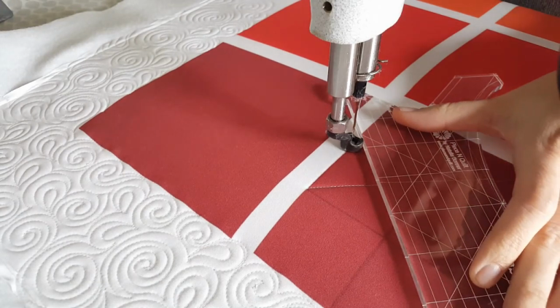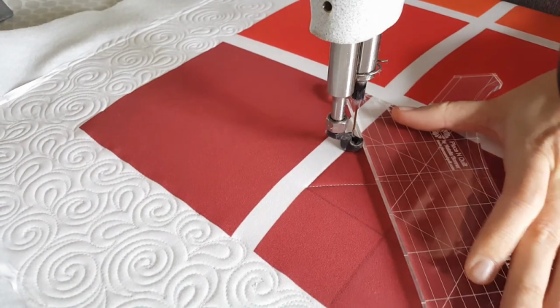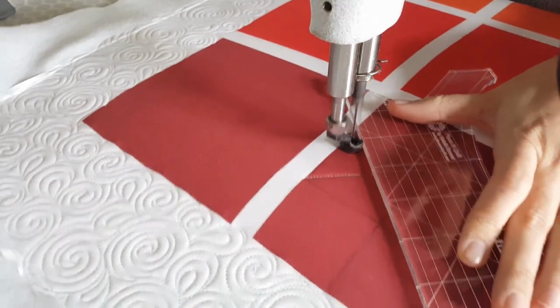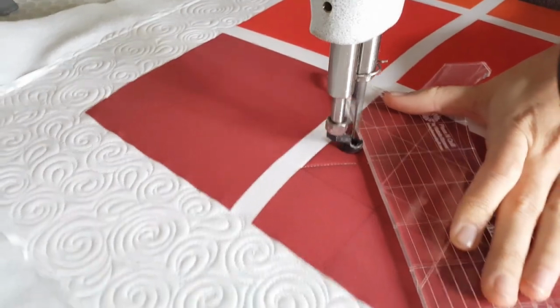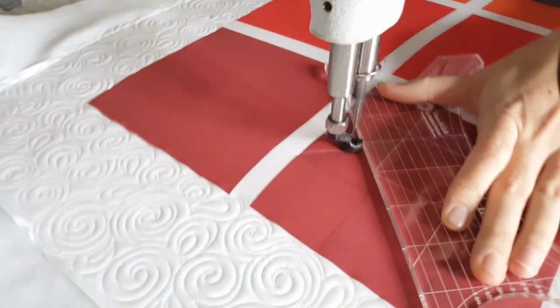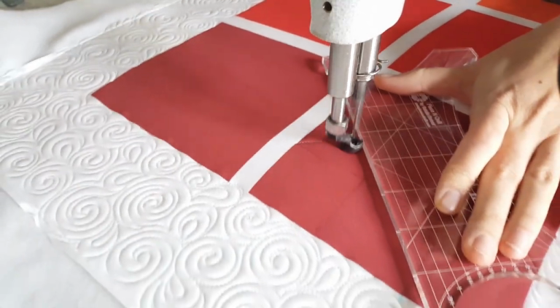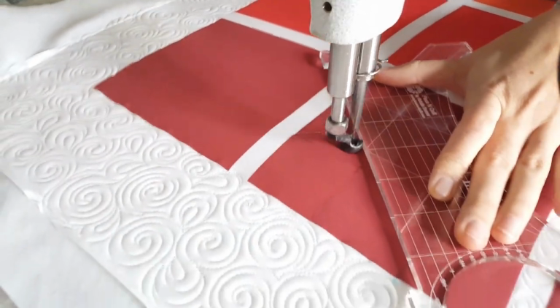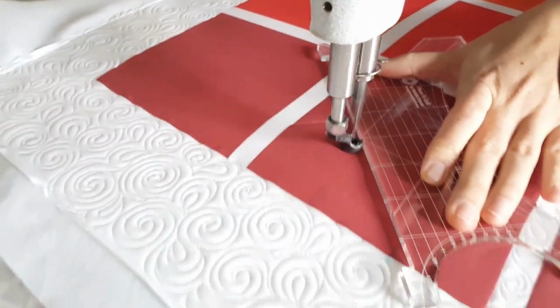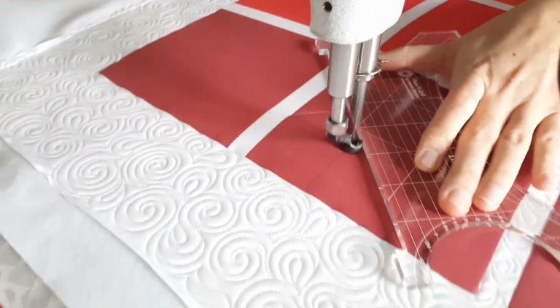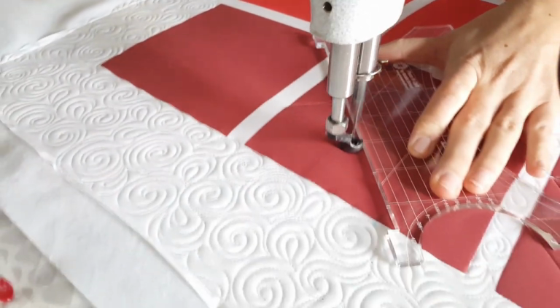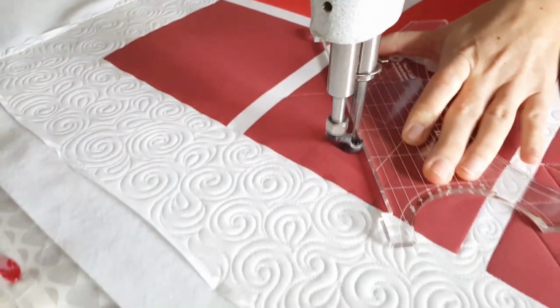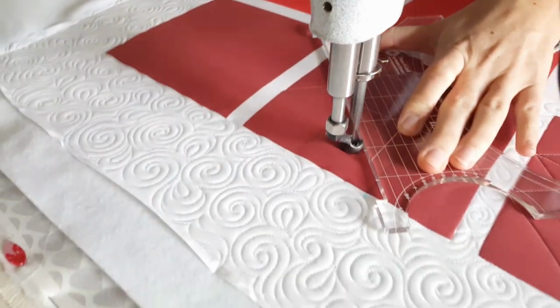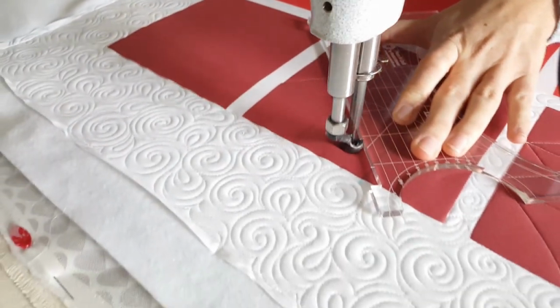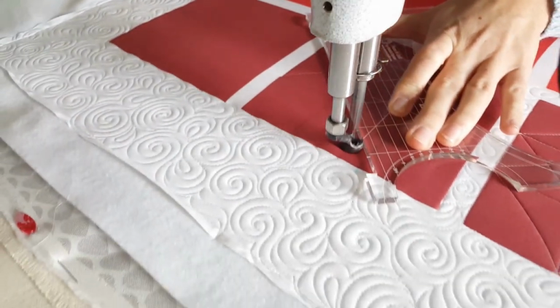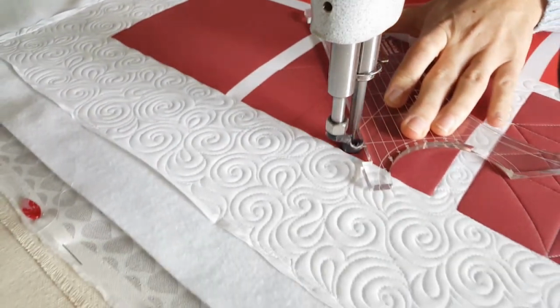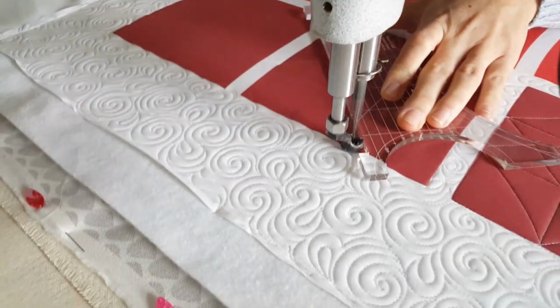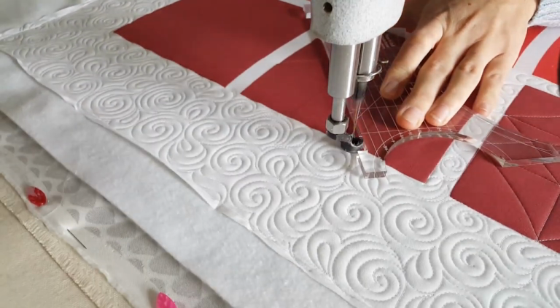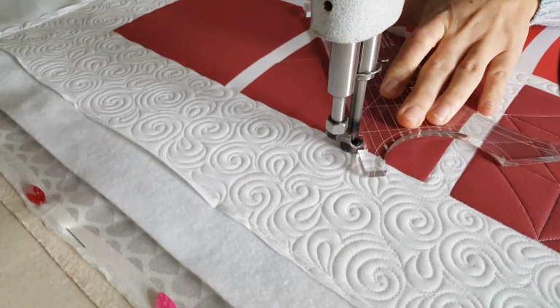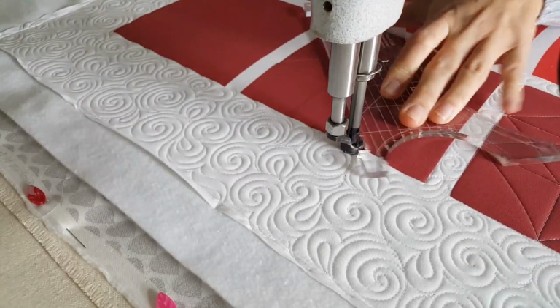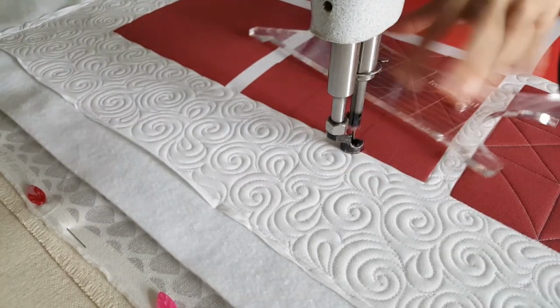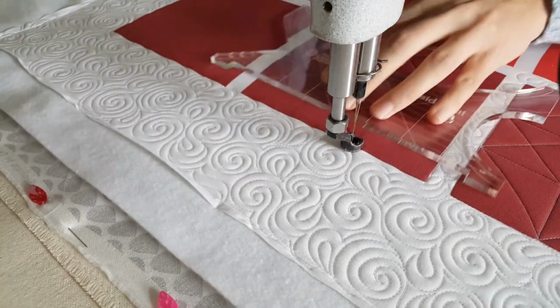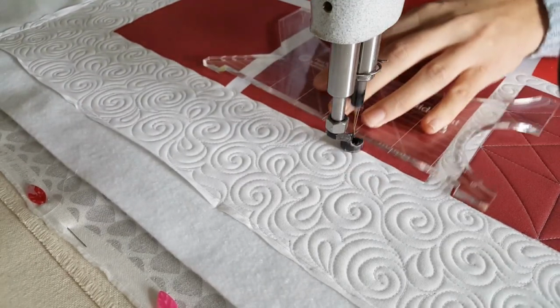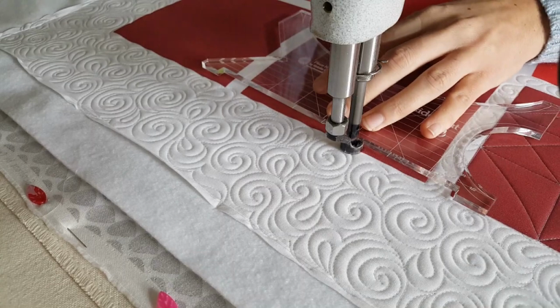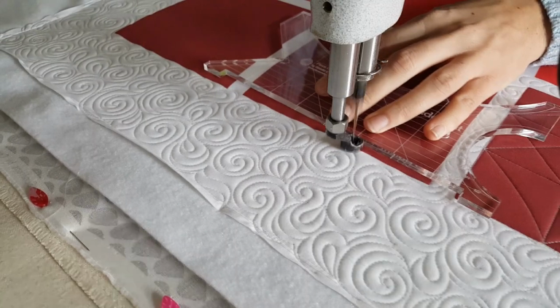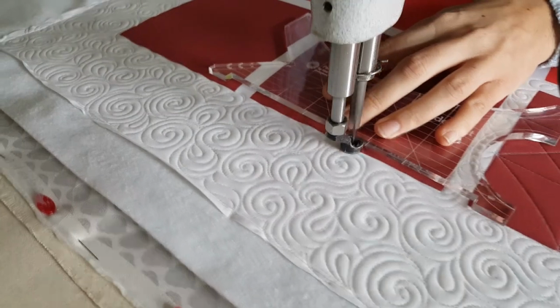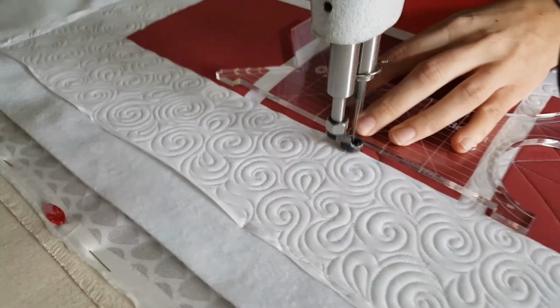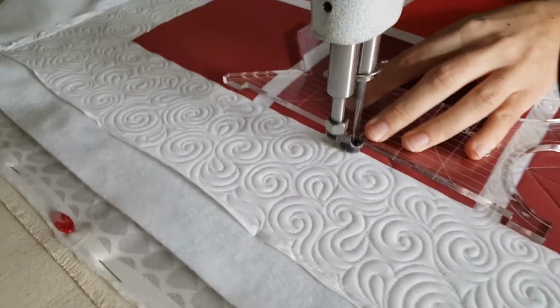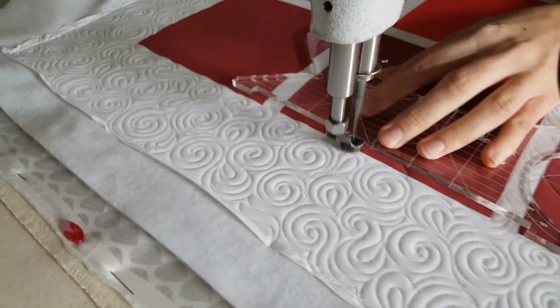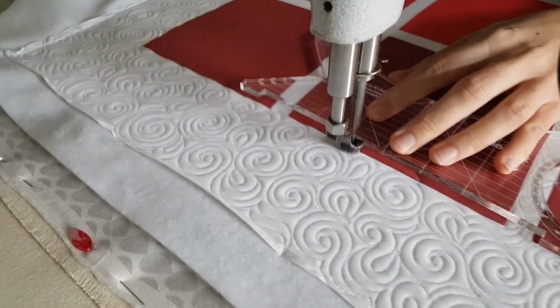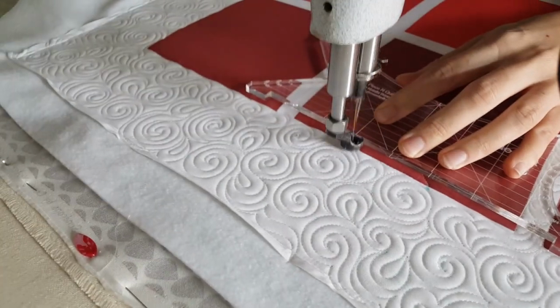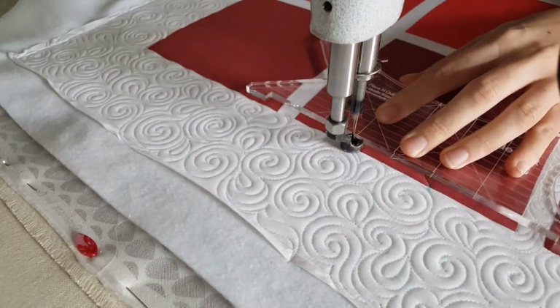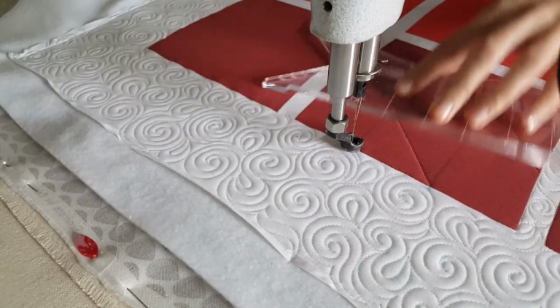From there I'll adjust my ruler, stitch in the ditch along the bottom of the block, then stitch another angular line up to the upper right.